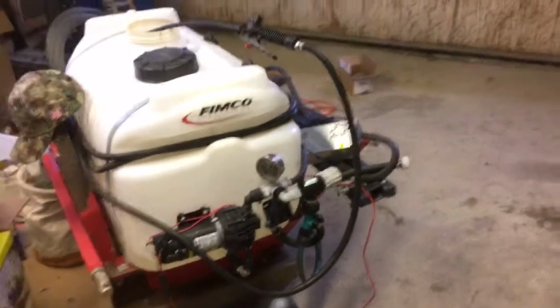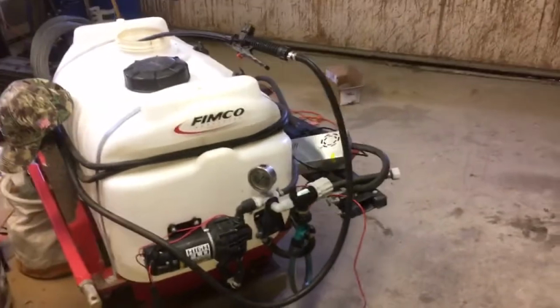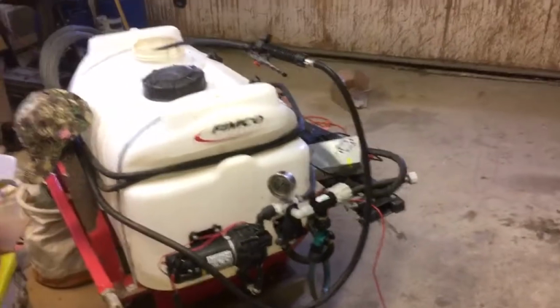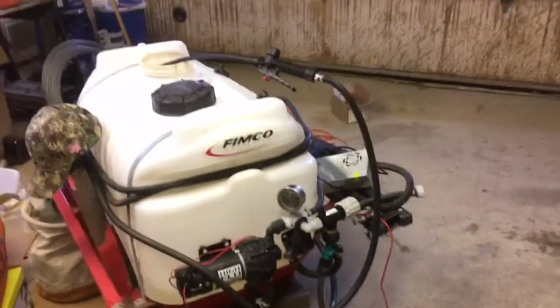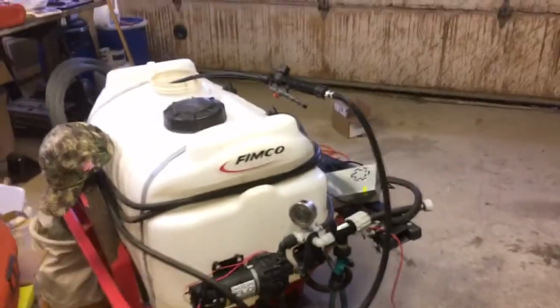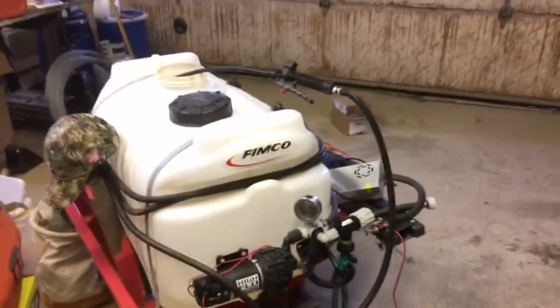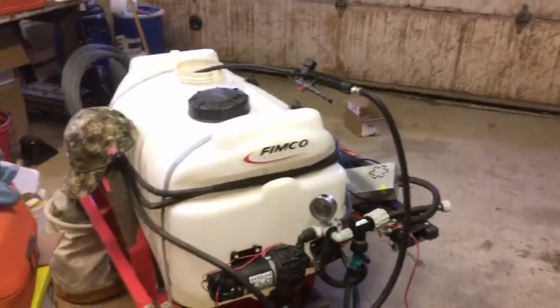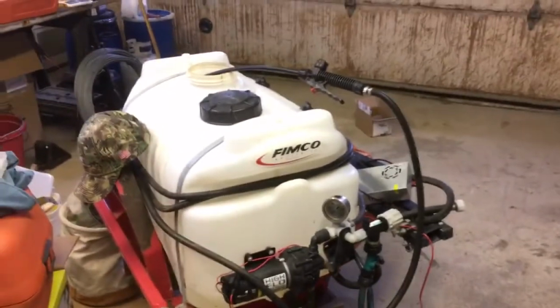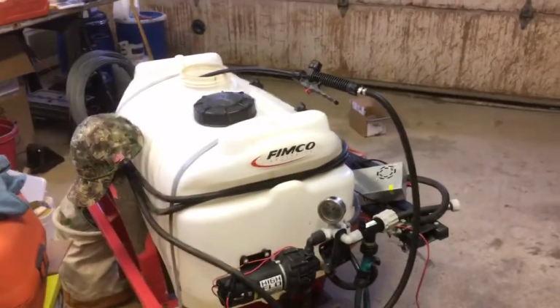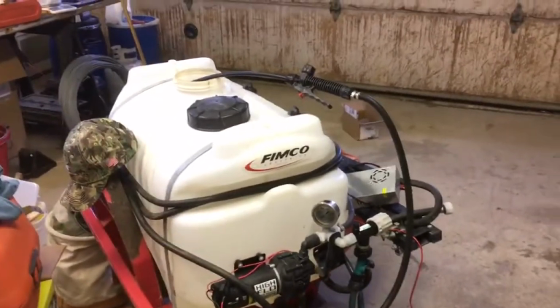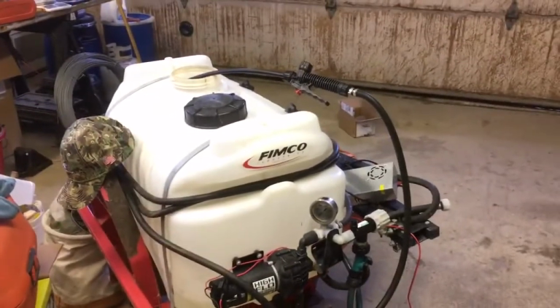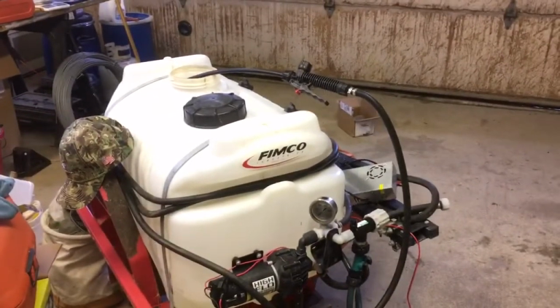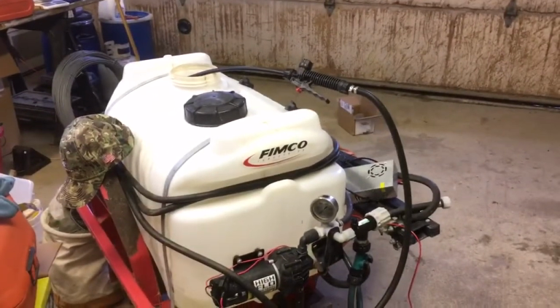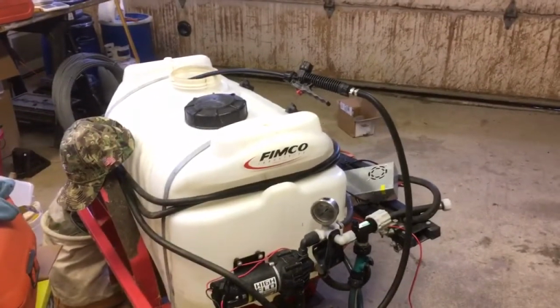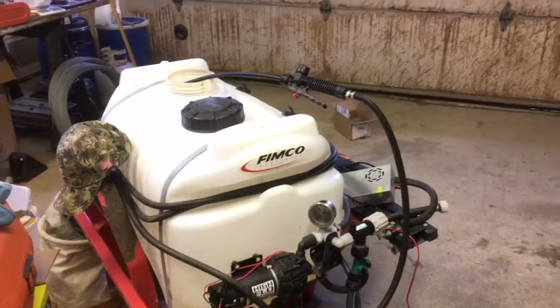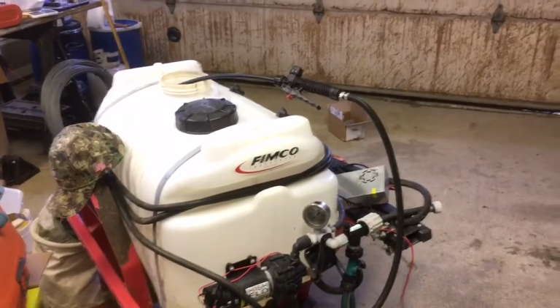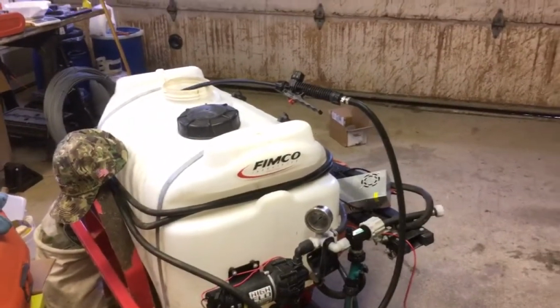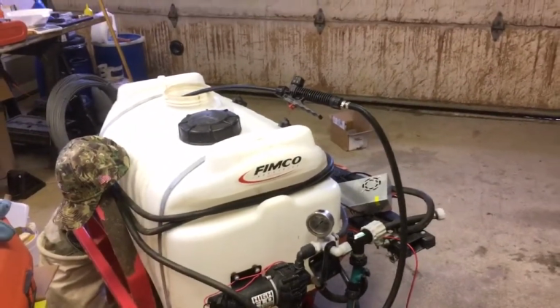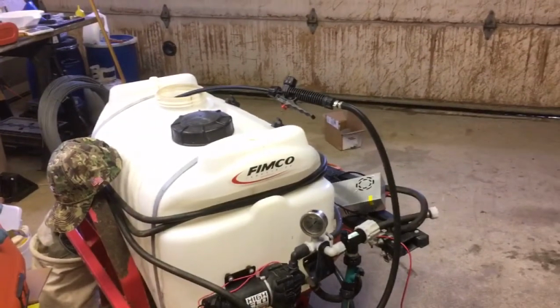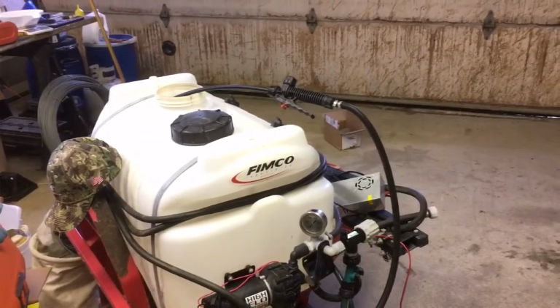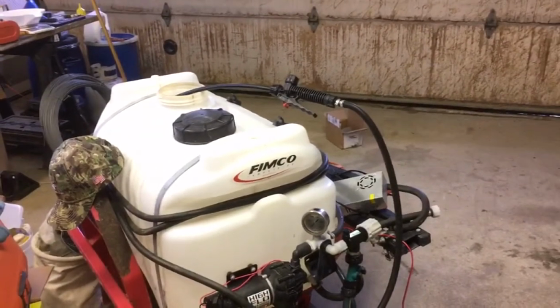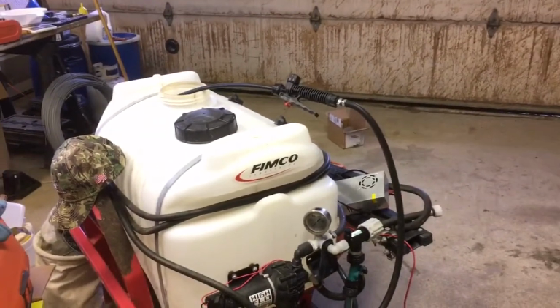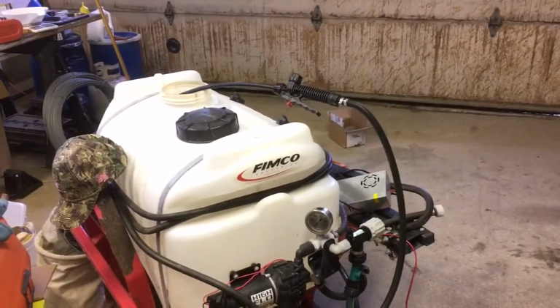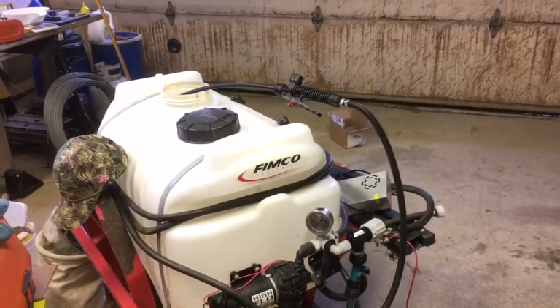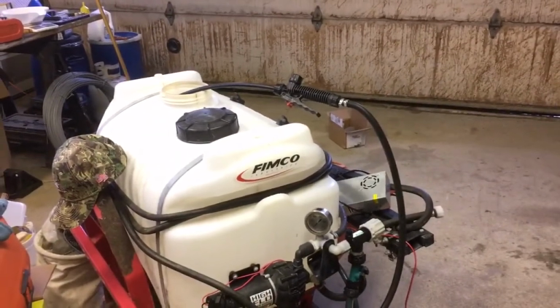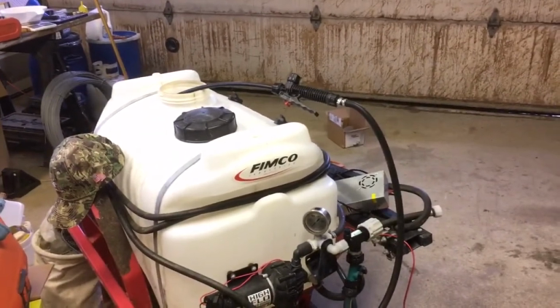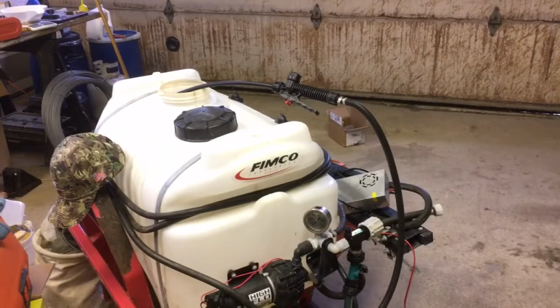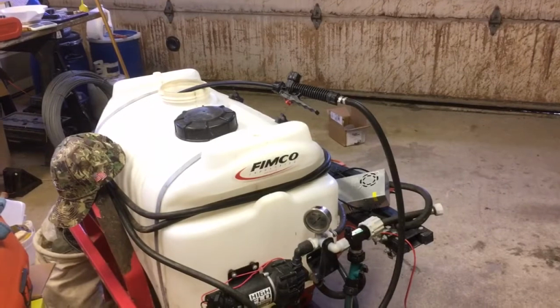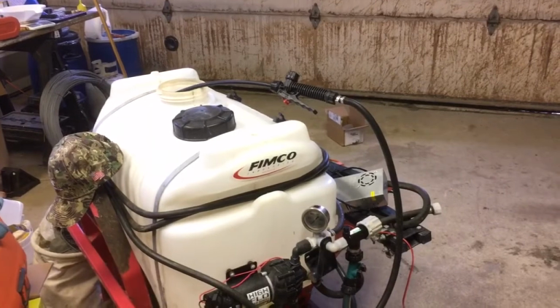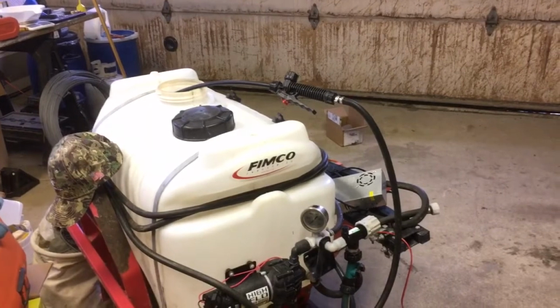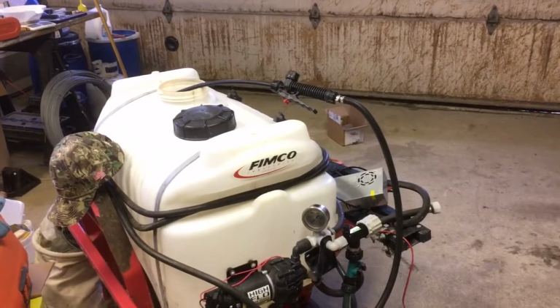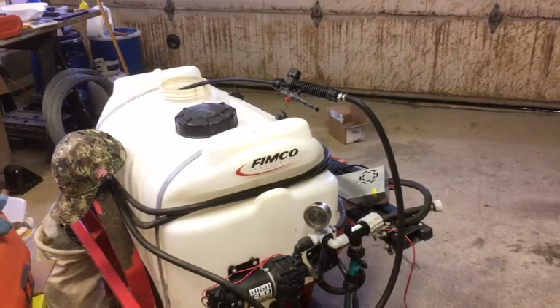Happy Dog Farm here today. Today's another product demo endorsement.